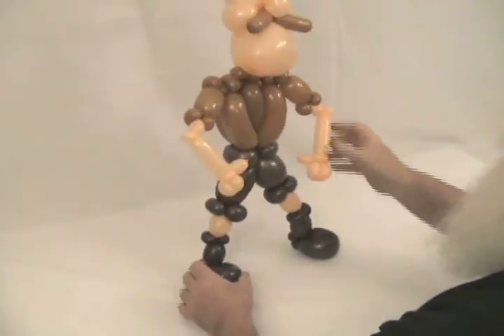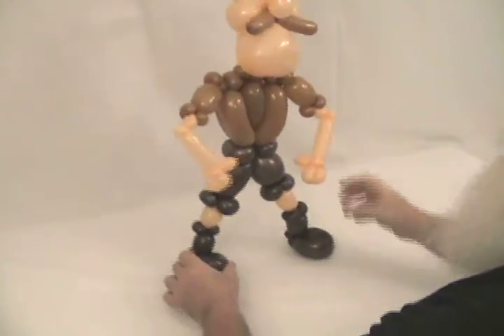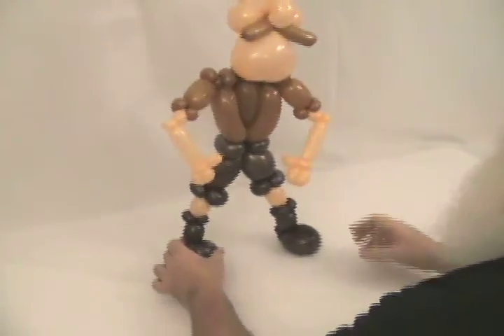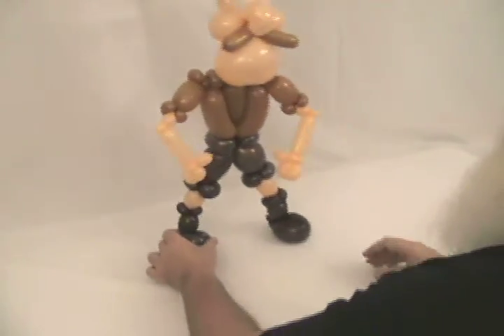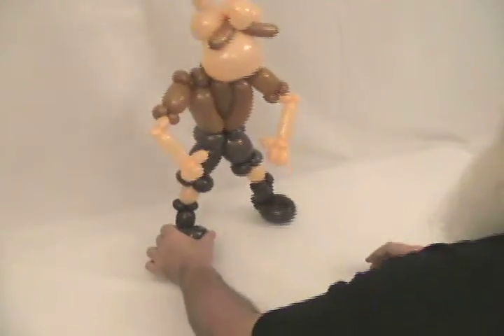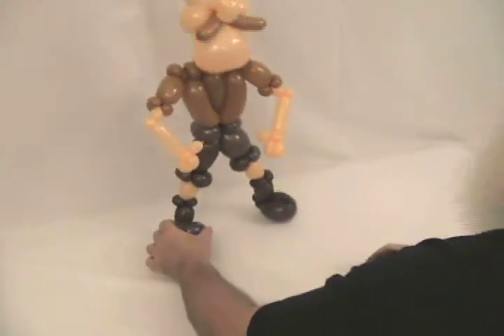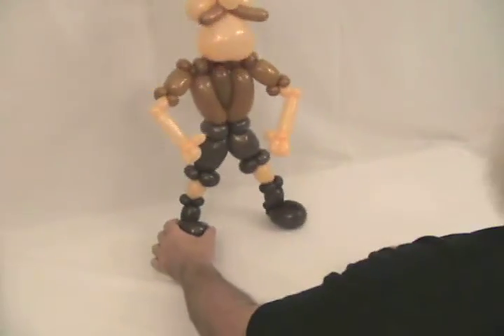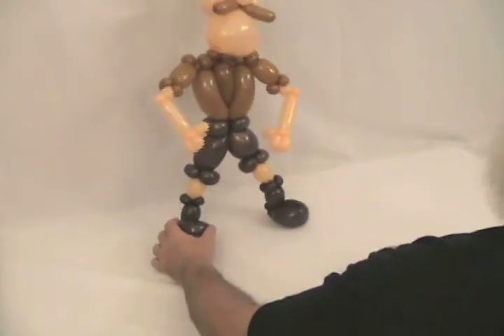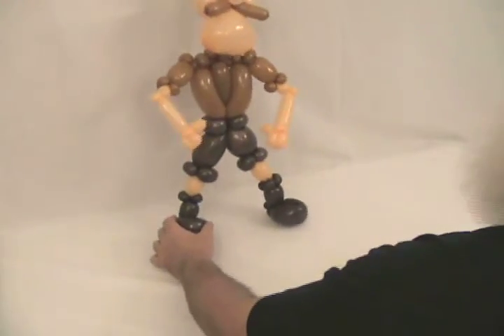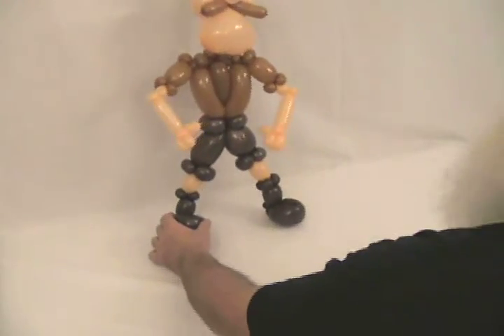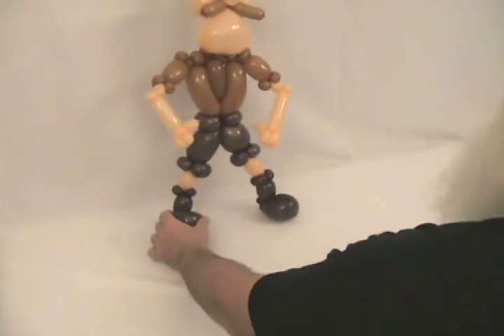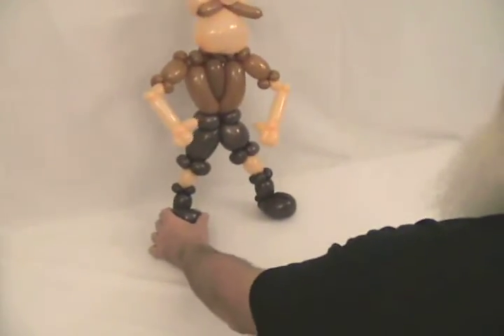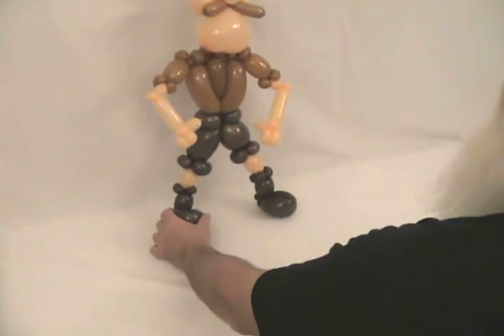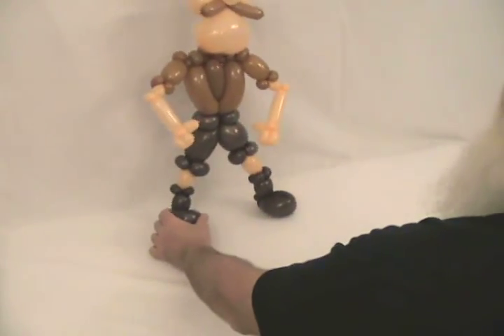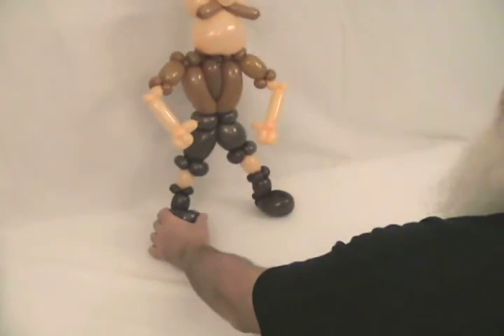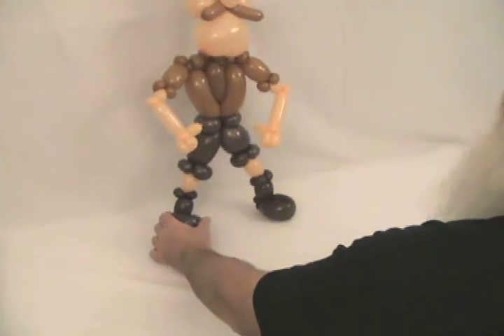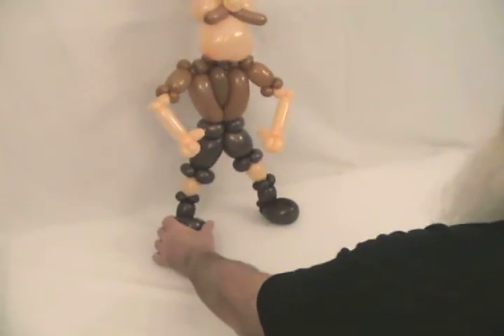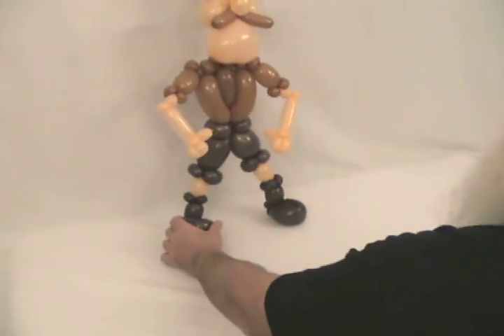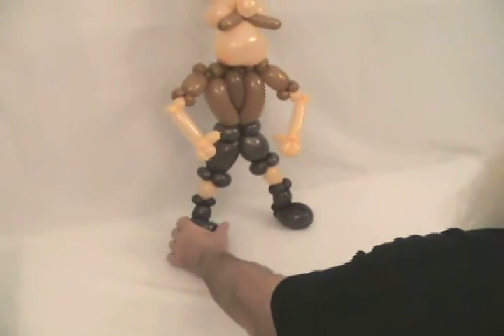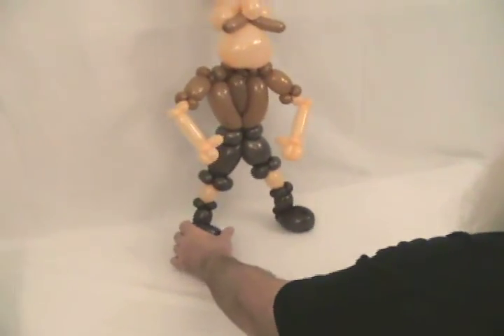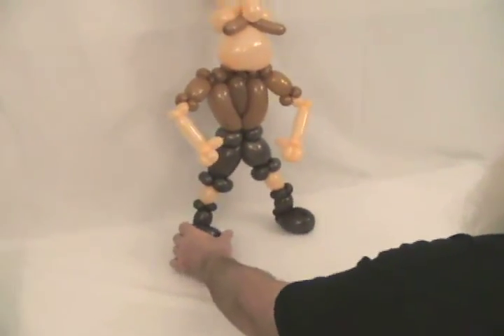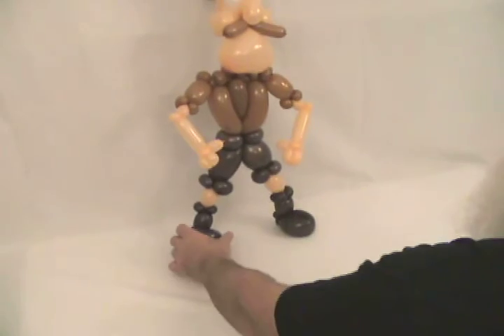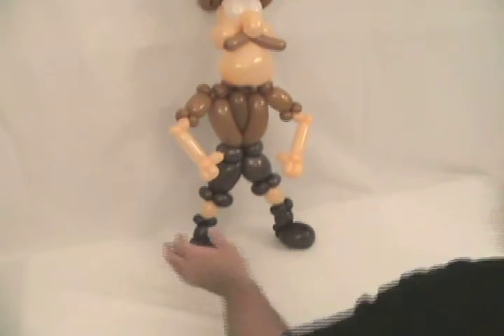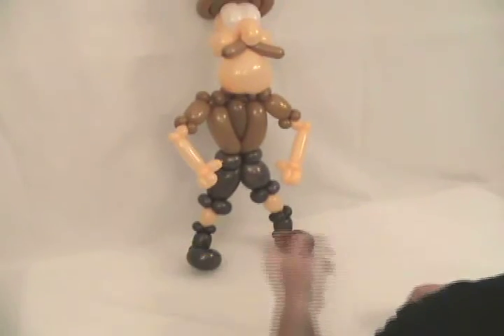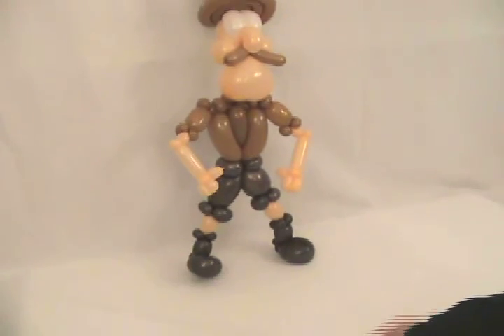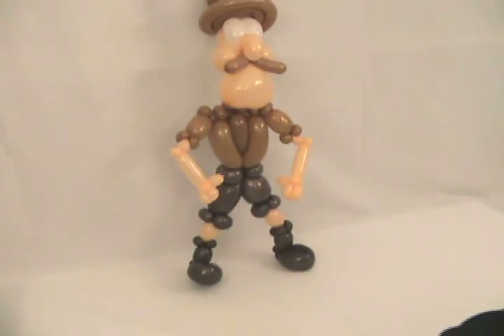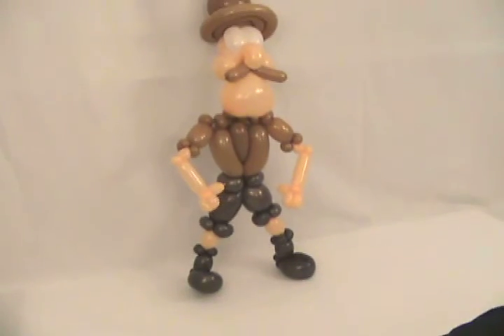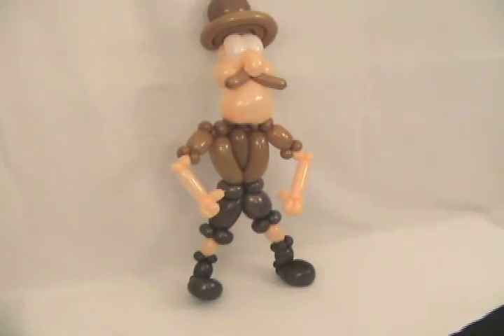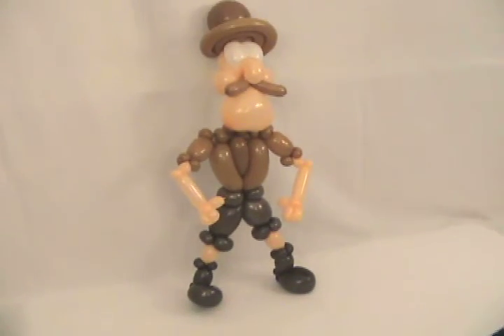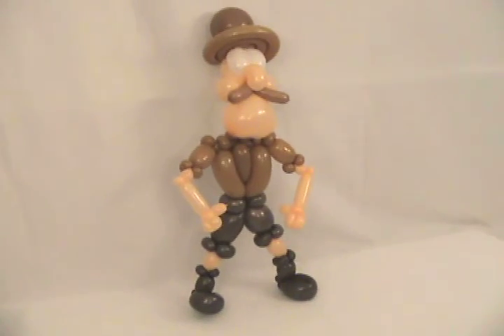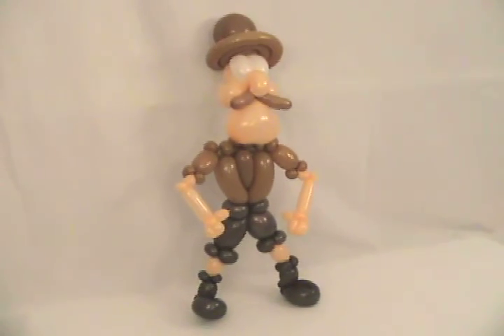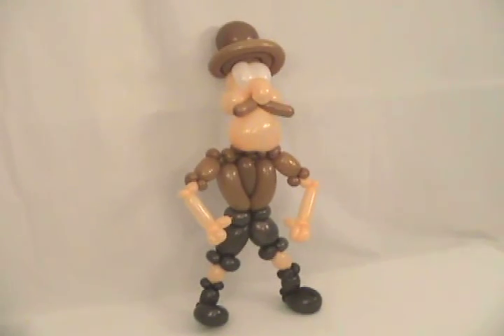And presto — your Safari Guy is done! You just need to add a little artwork to him.